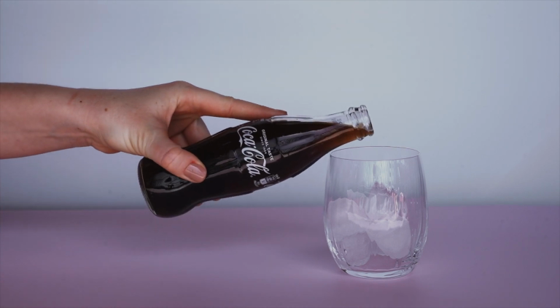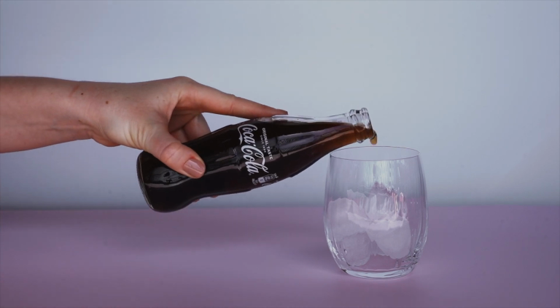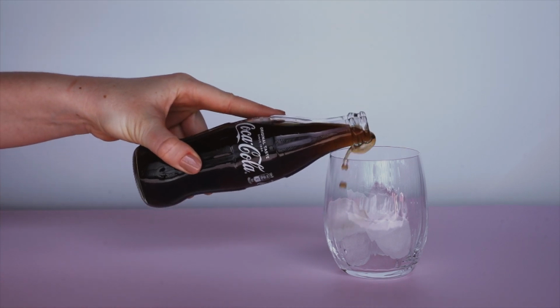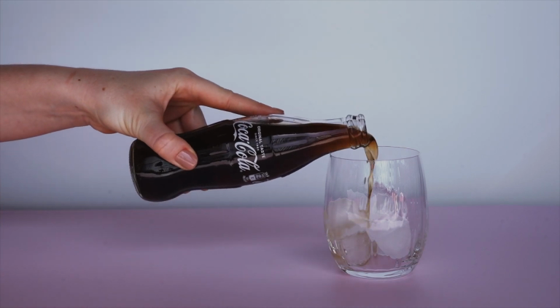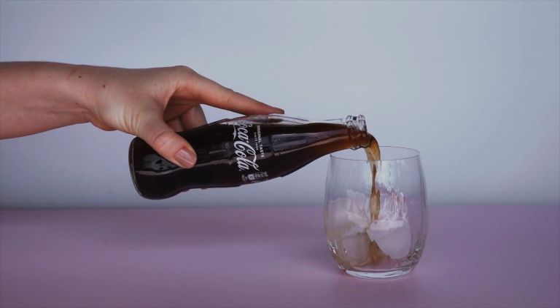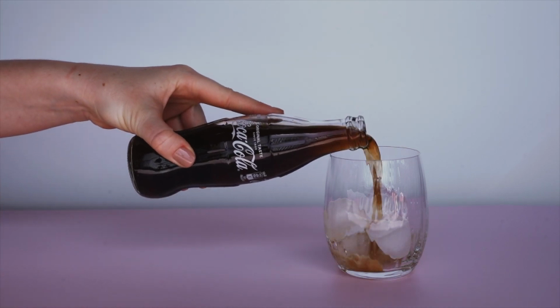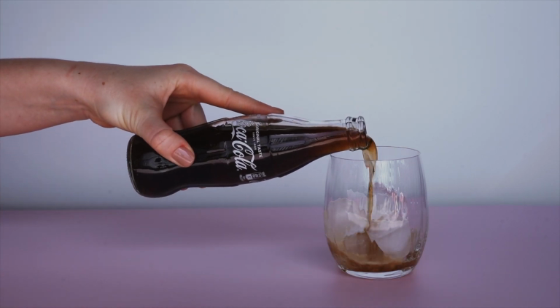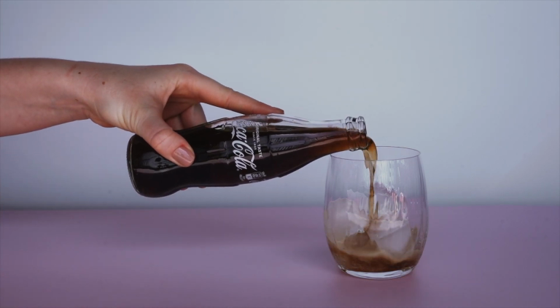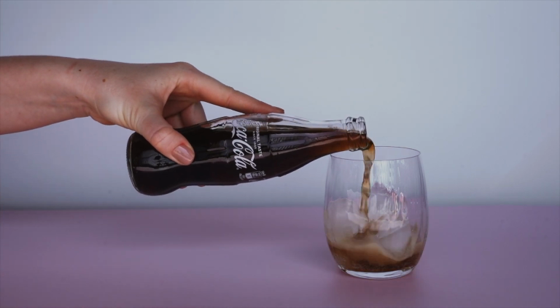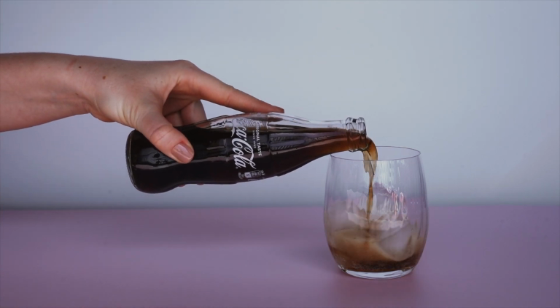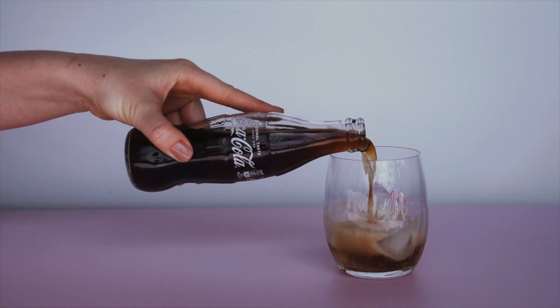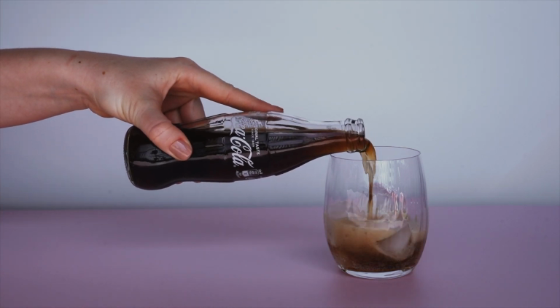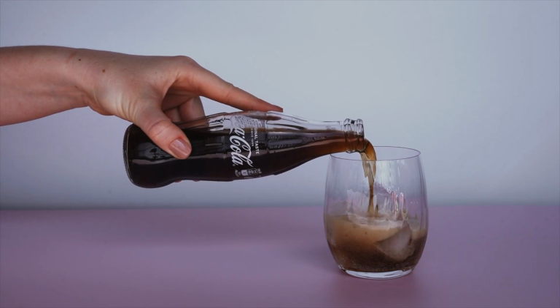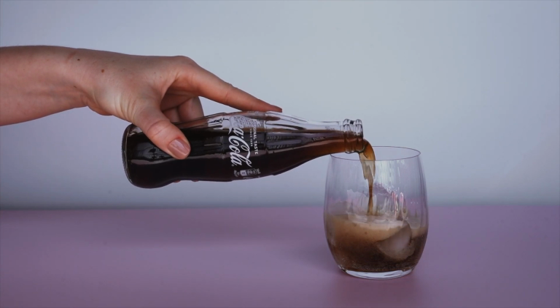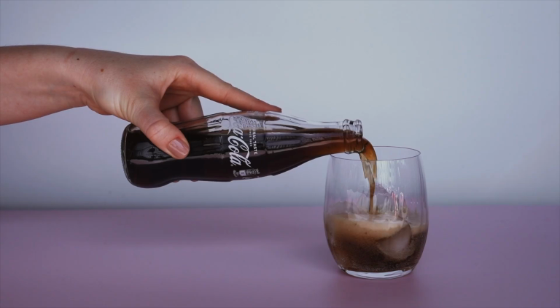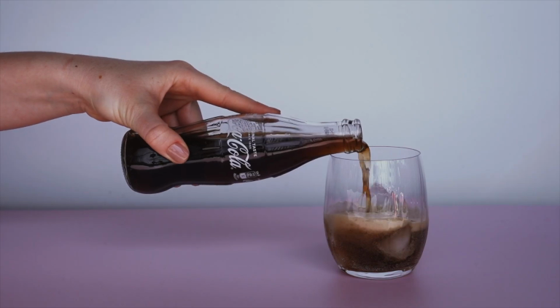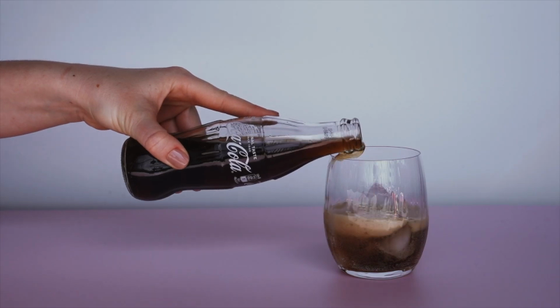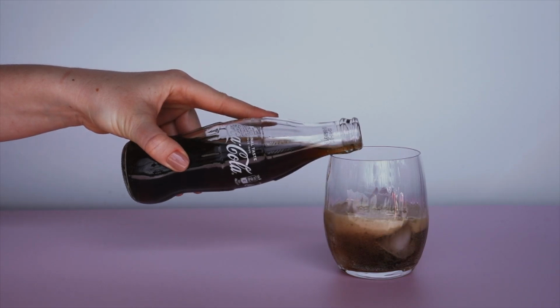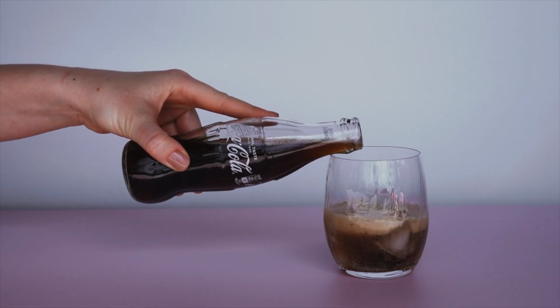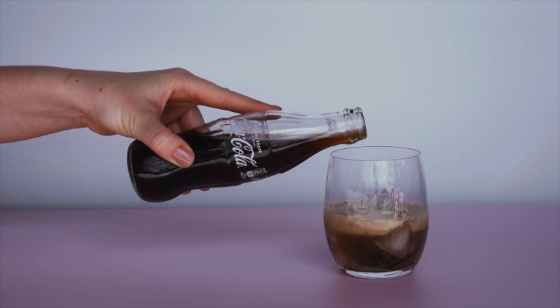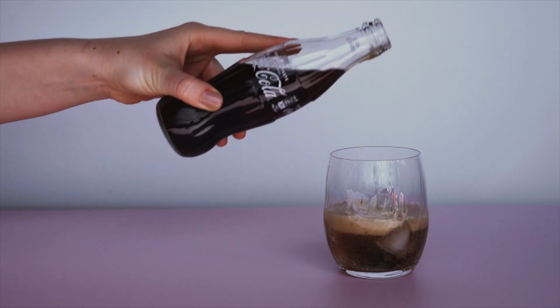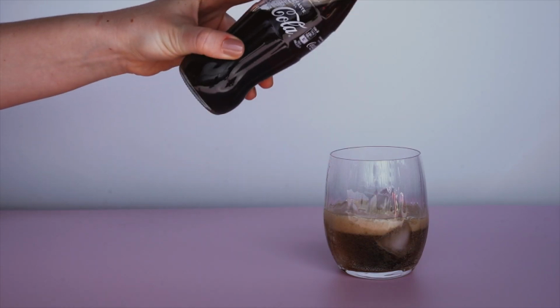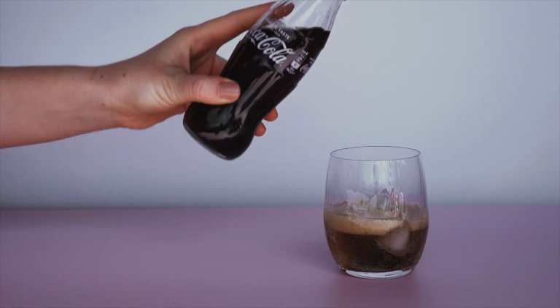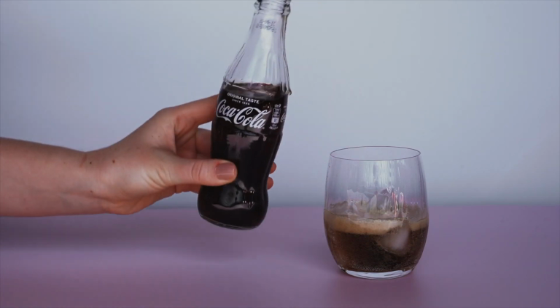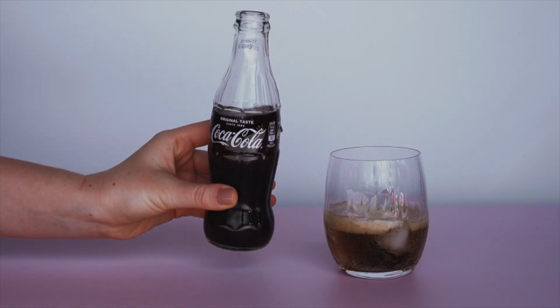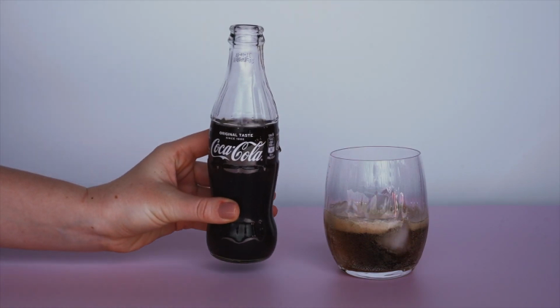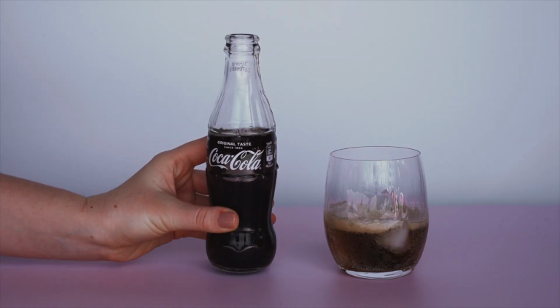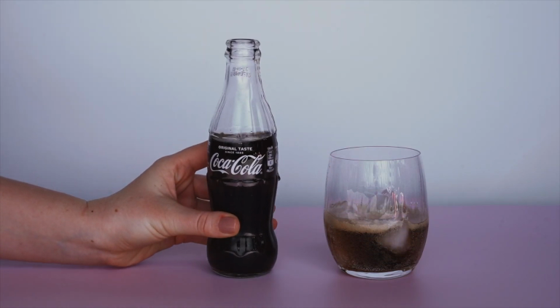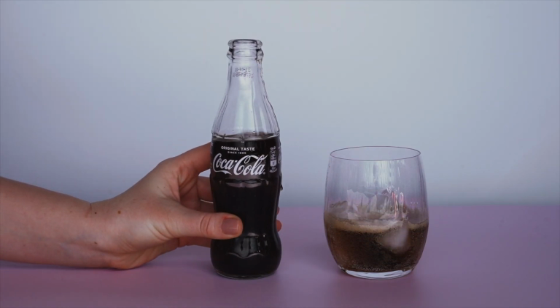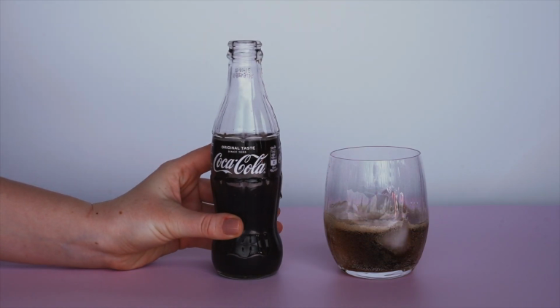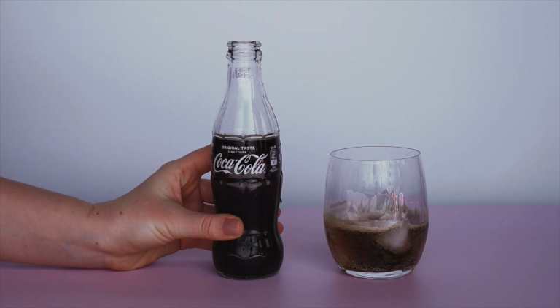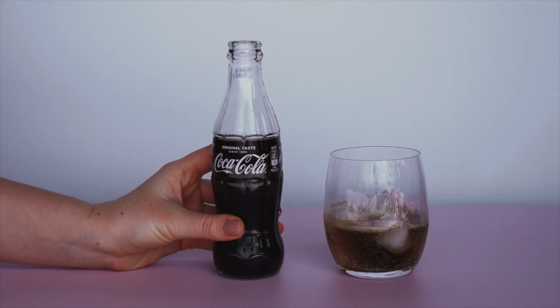And when your brain expects a flavor to be better, it literally tastes better. Scientists call this the expectation effect. So in a way, Coke does taste better in a glass bottle, because your brain makes it so.